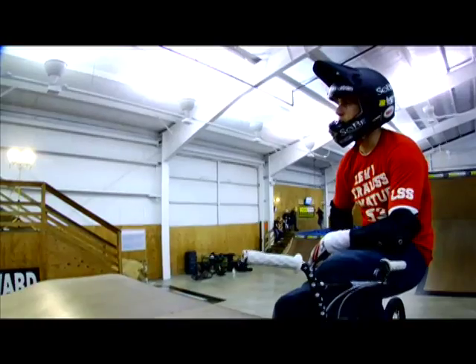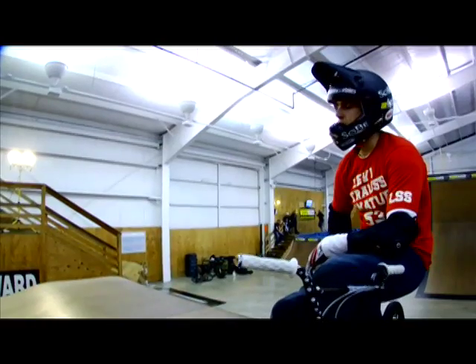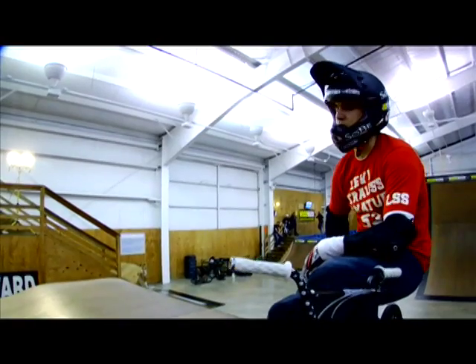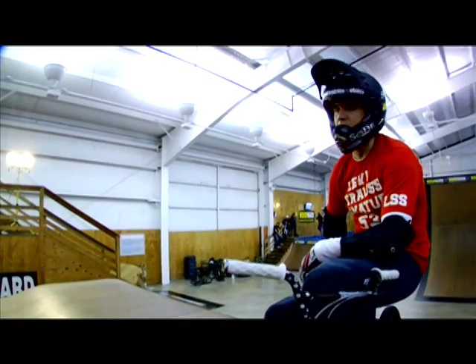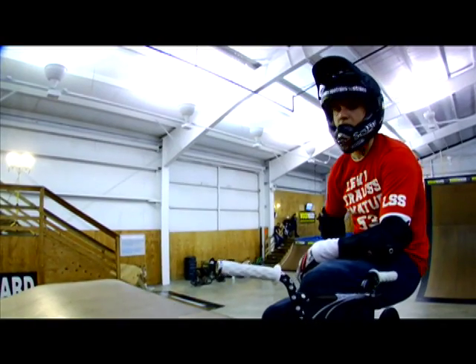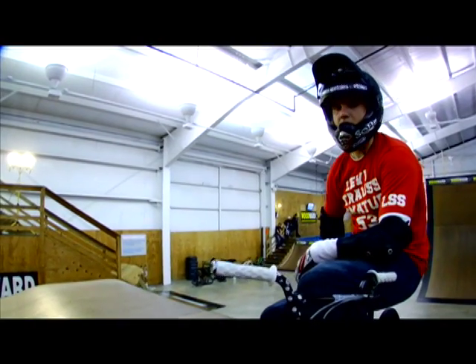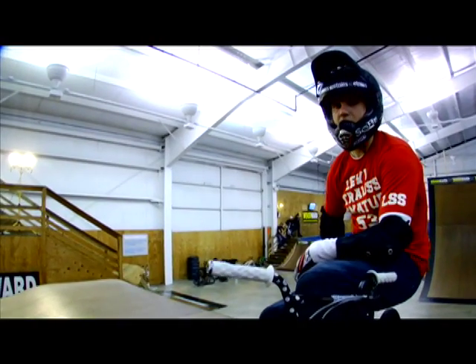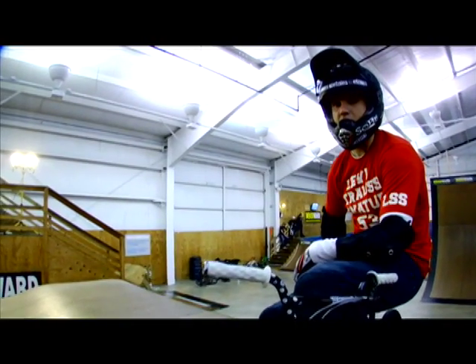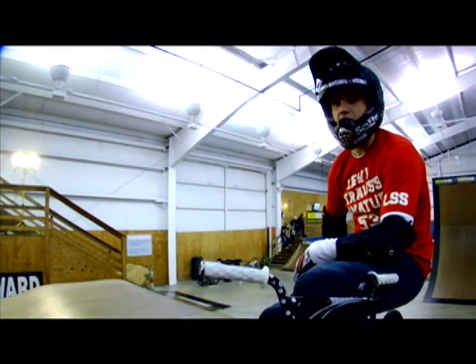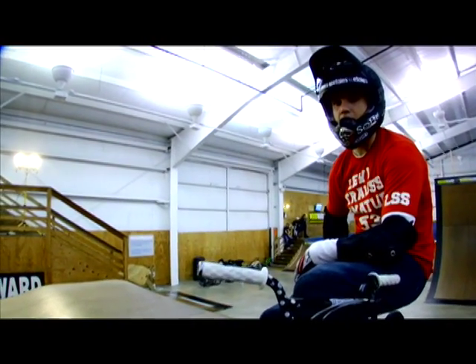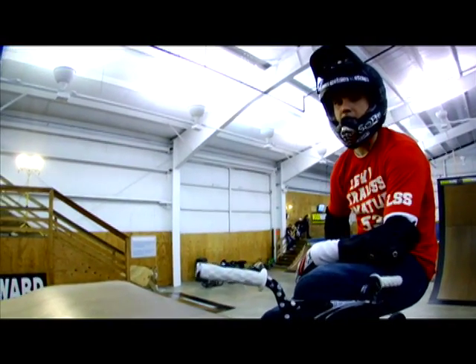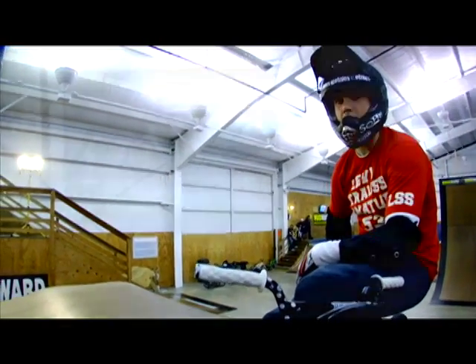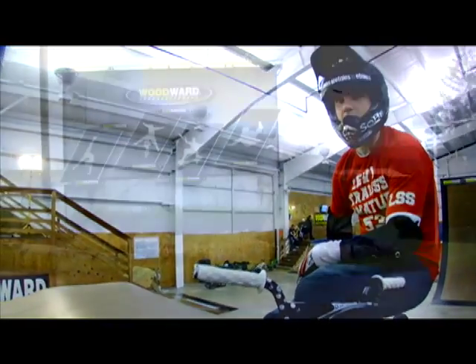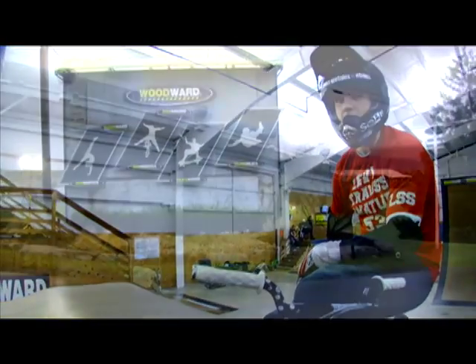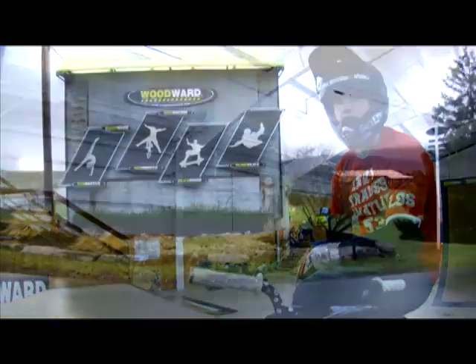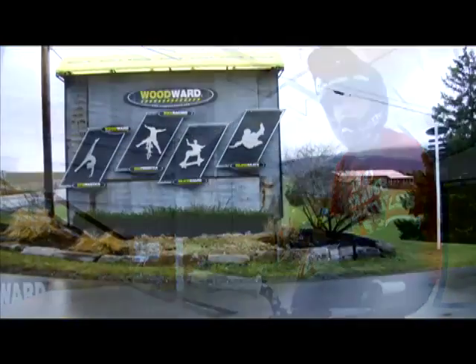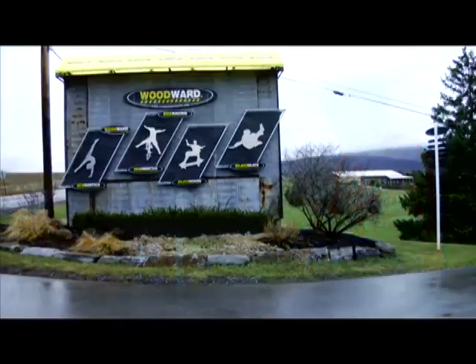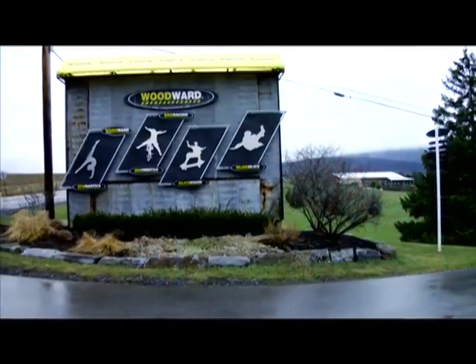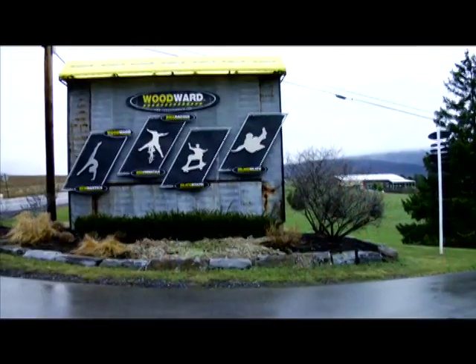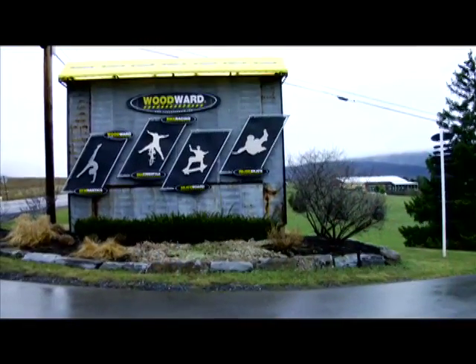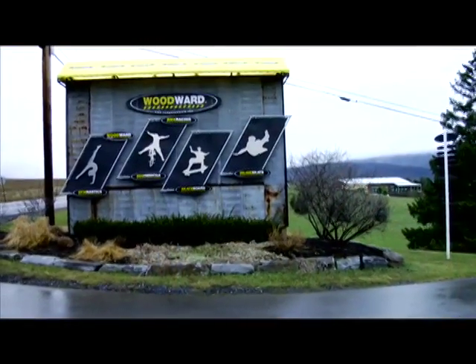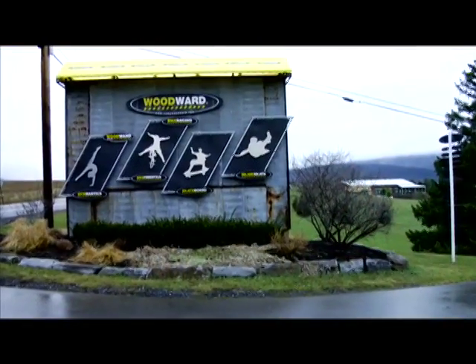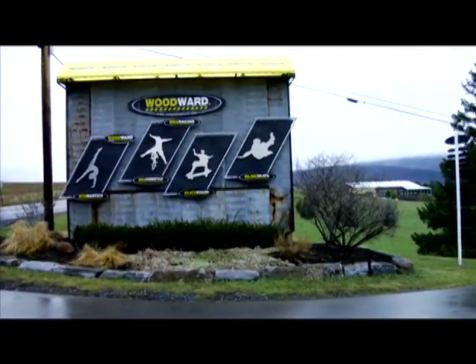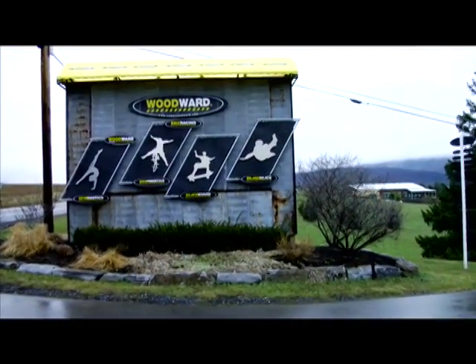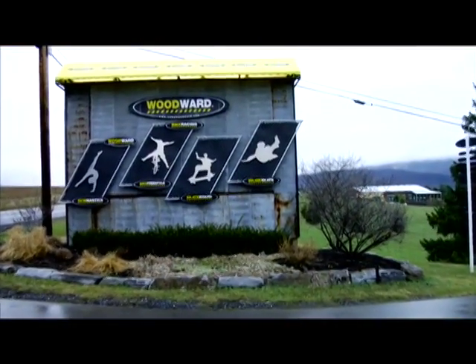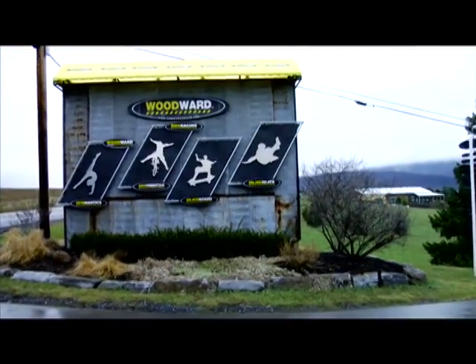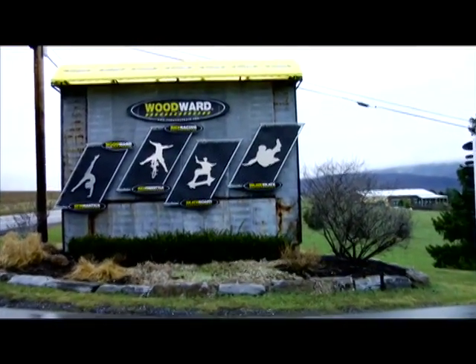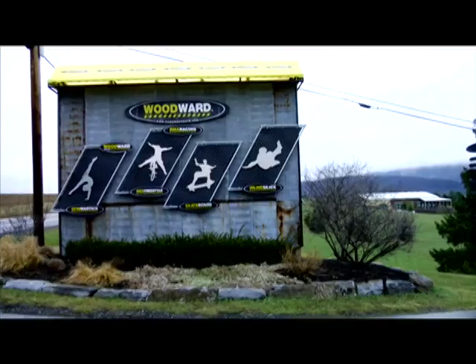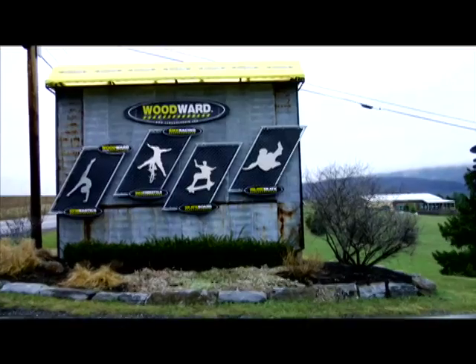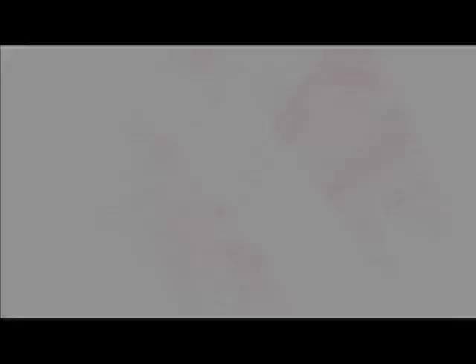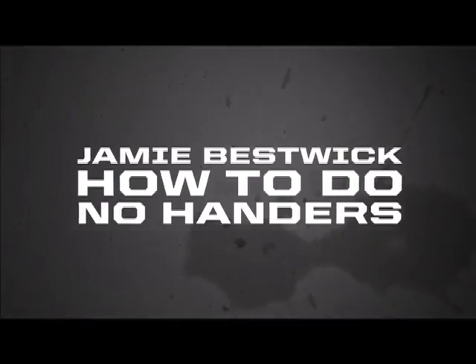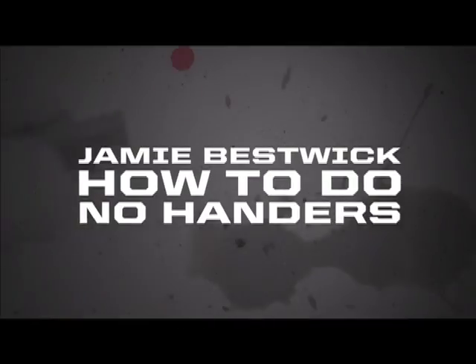Hey, I'm Jamie Beswick. Today on this rainy day at Woodward Camp, I'm going to teach you how to do no-handers.